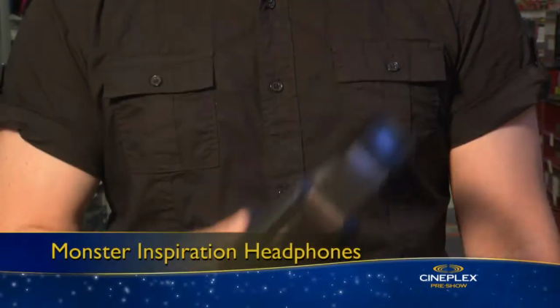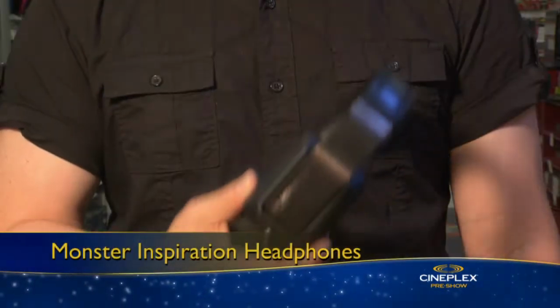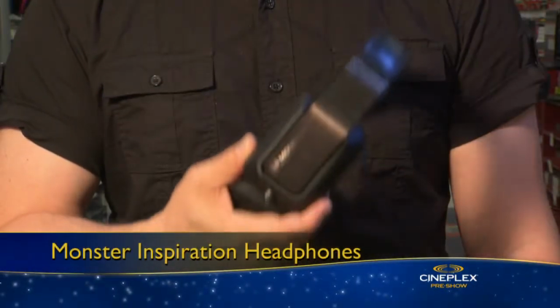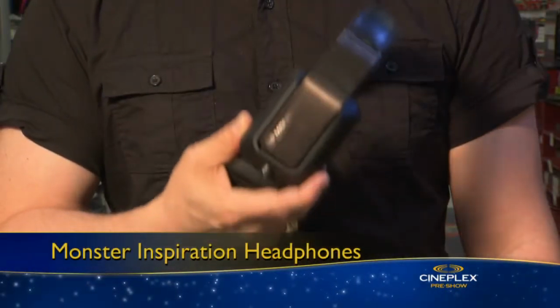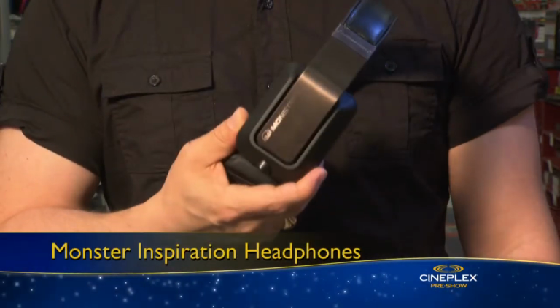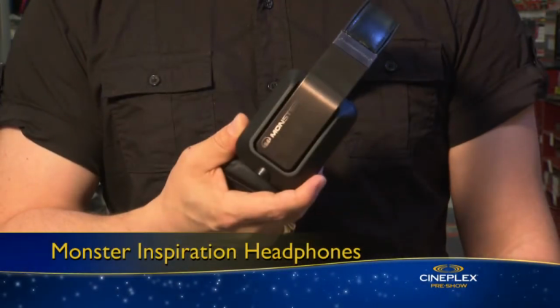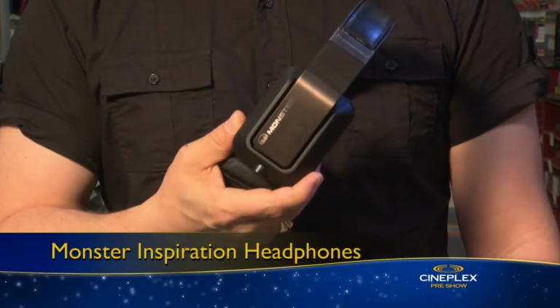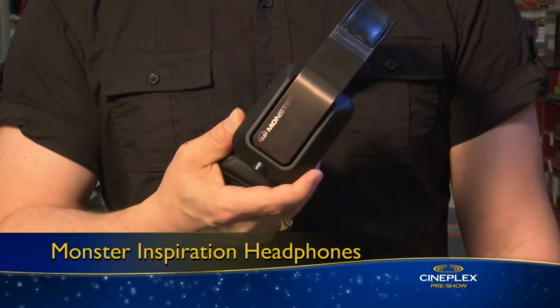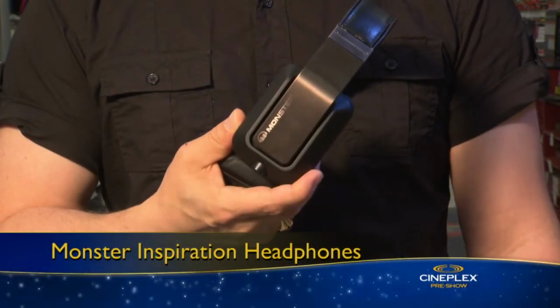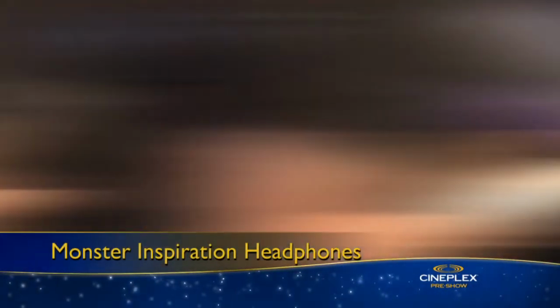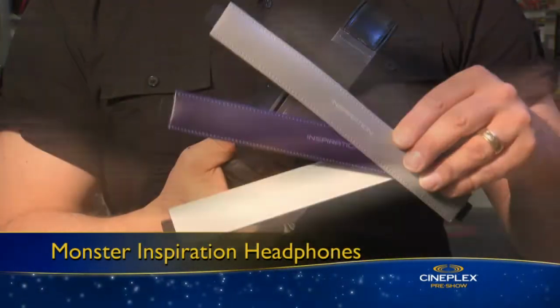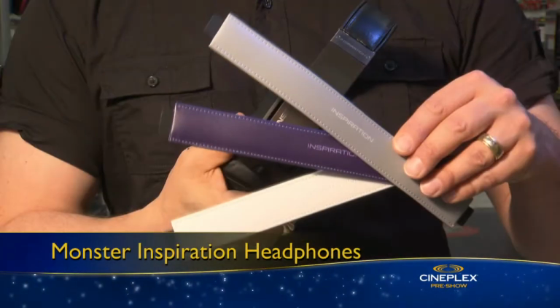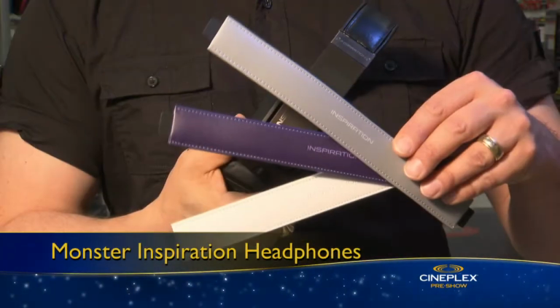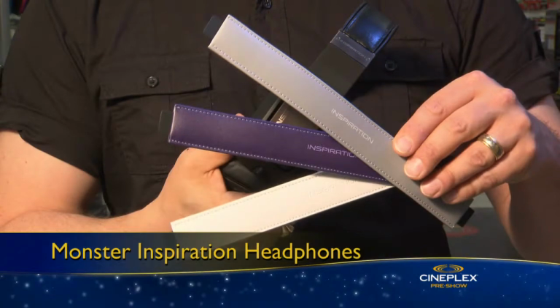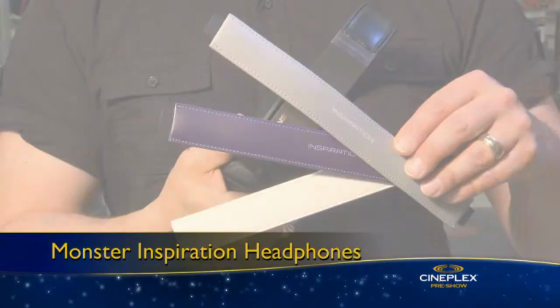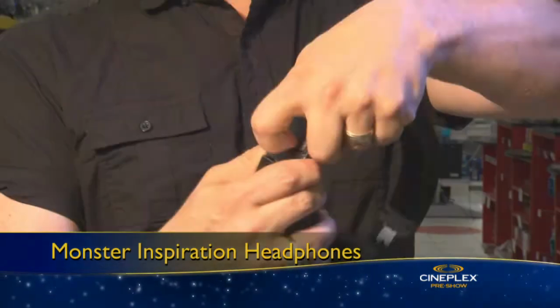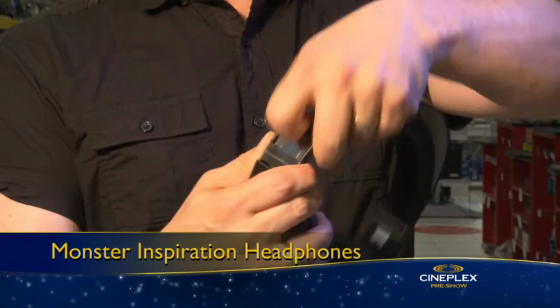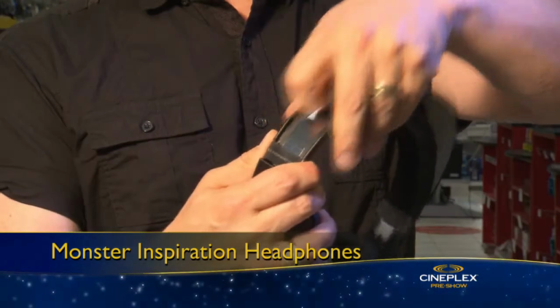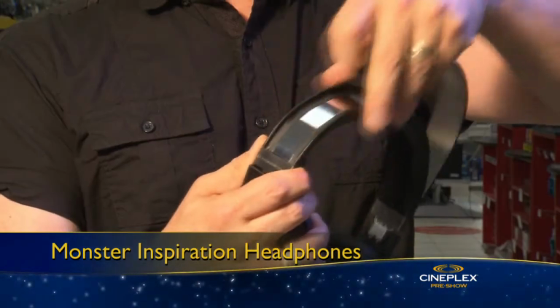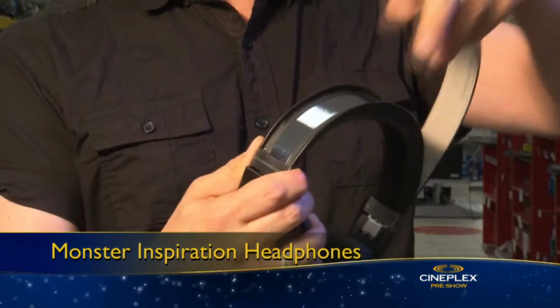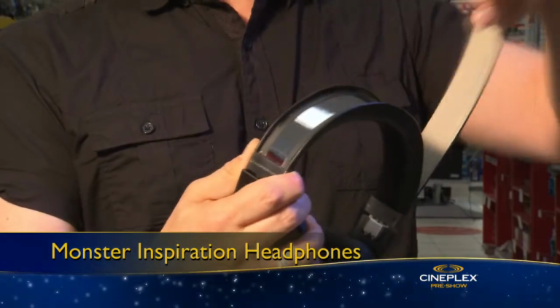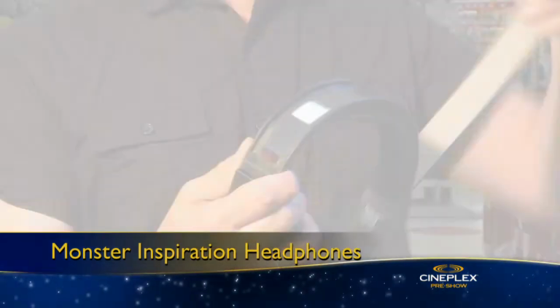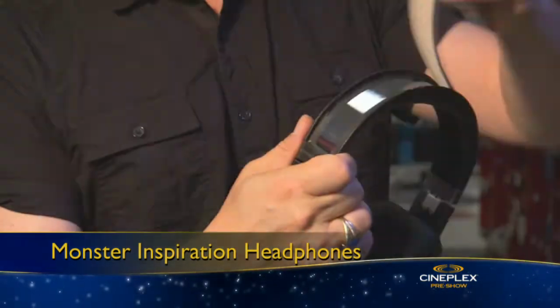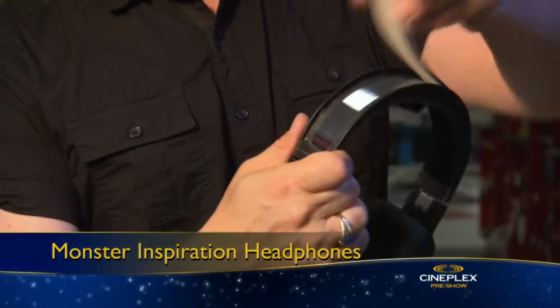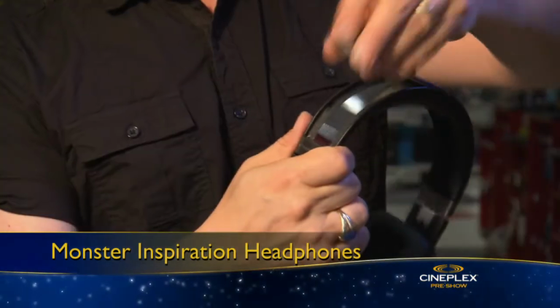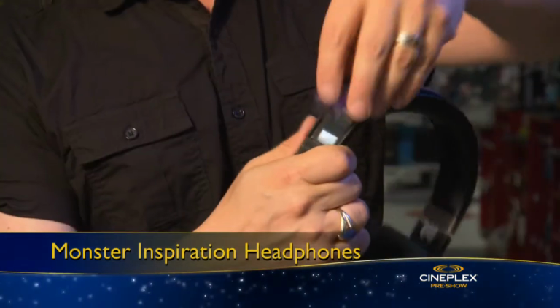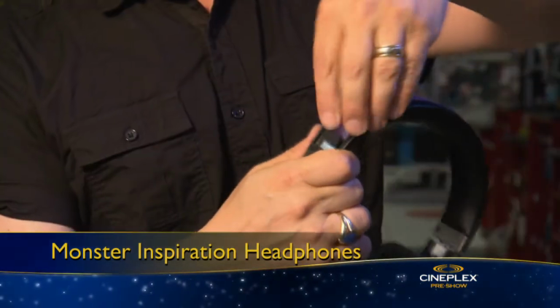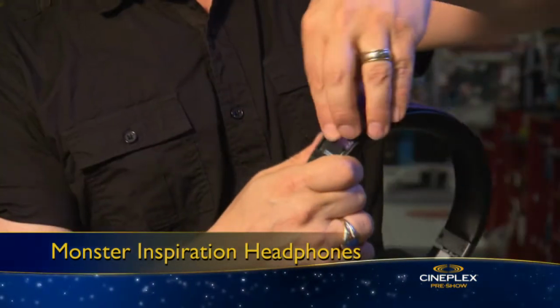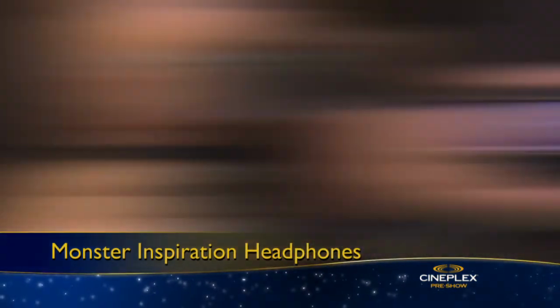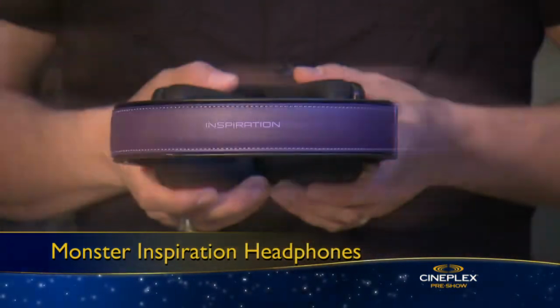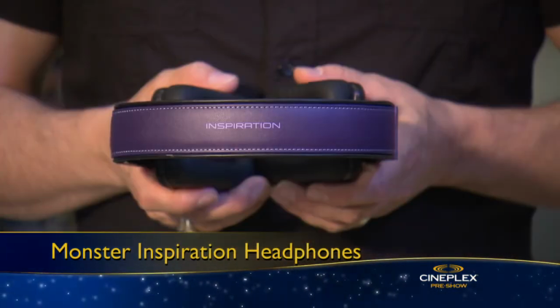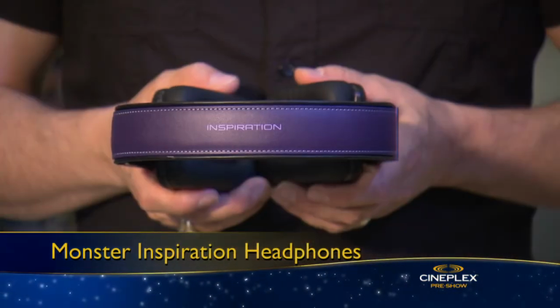And speaking of headphones, the new Monster Inspiration line lets you personalize your set with interchangeable bands.